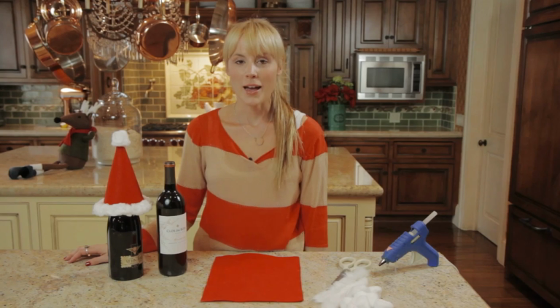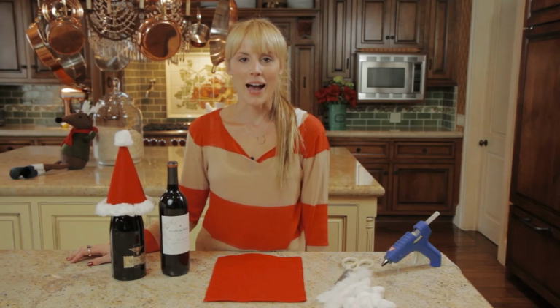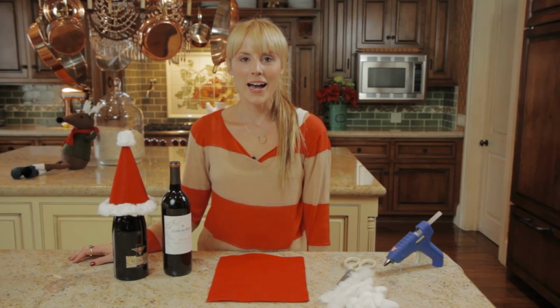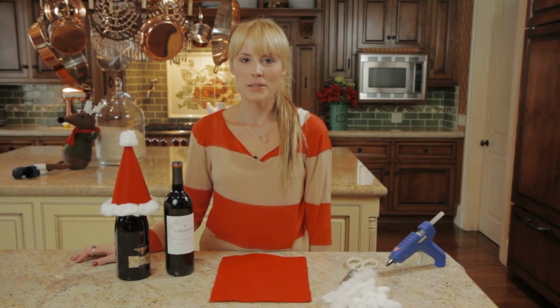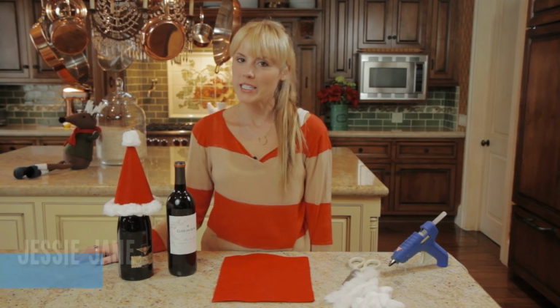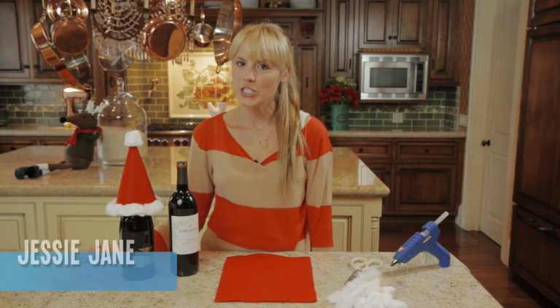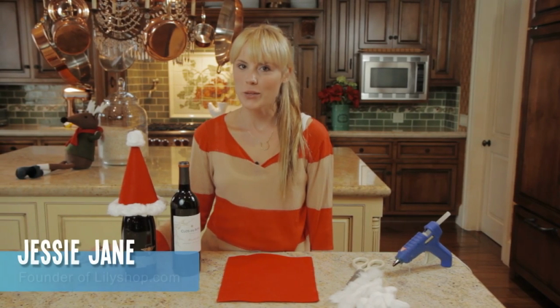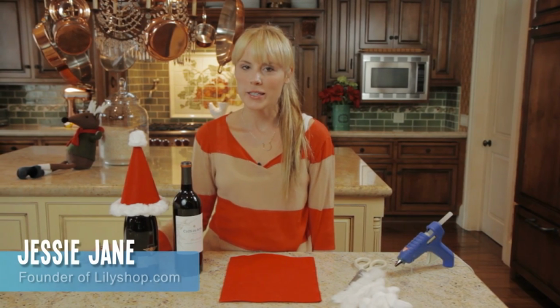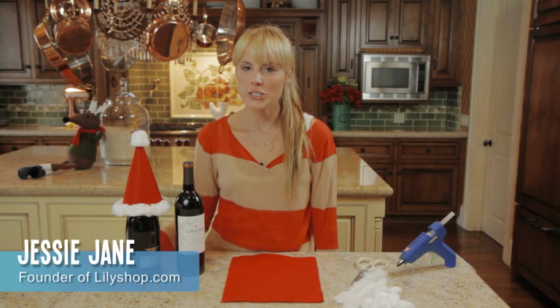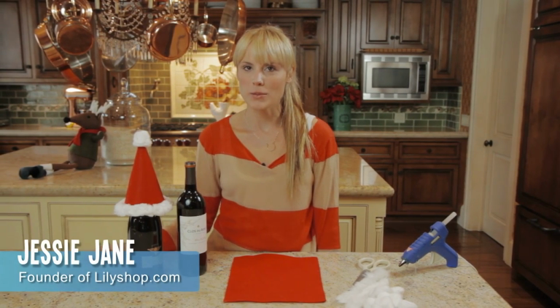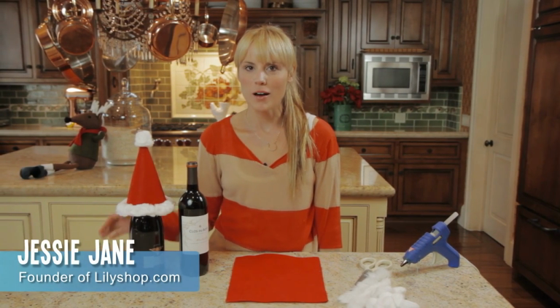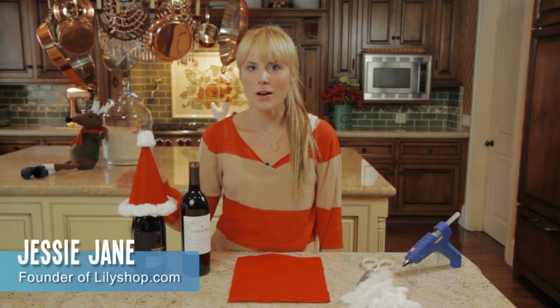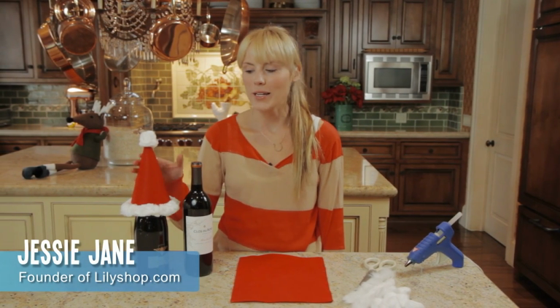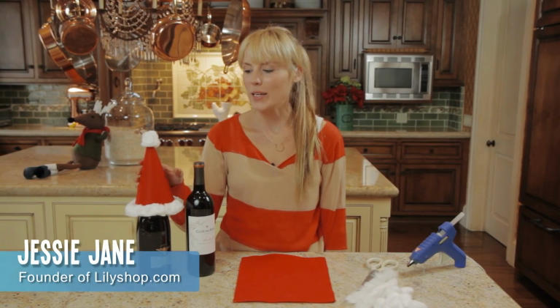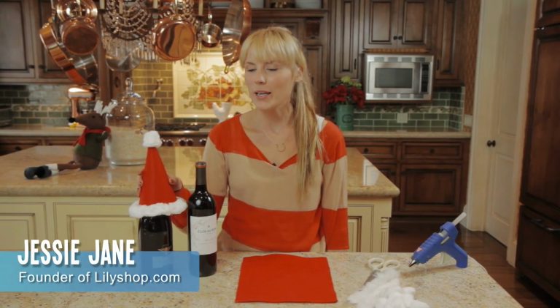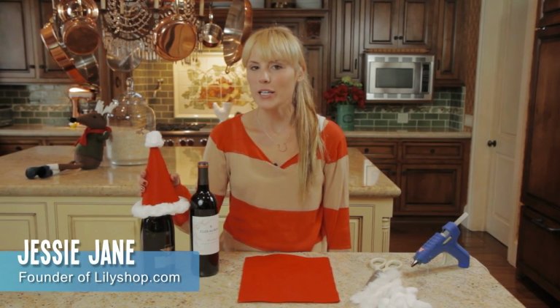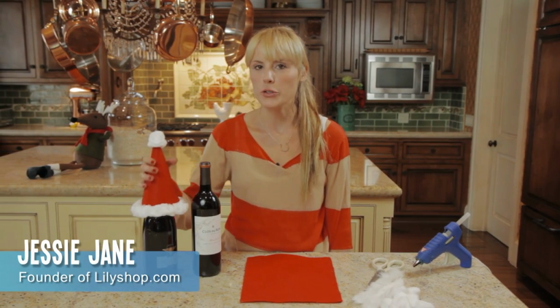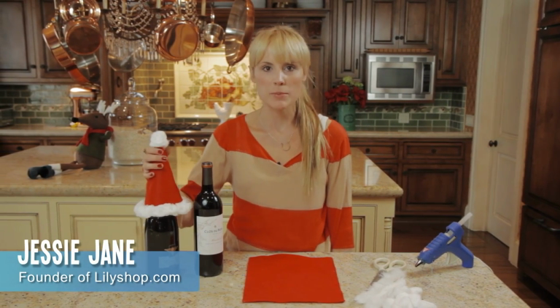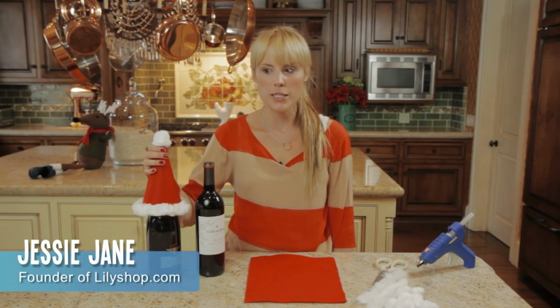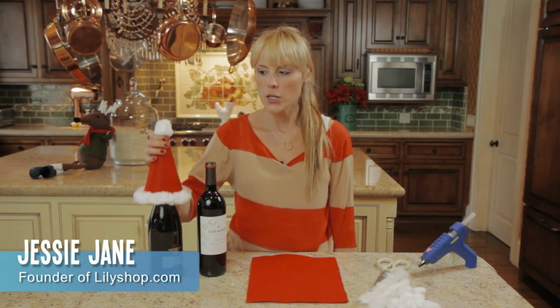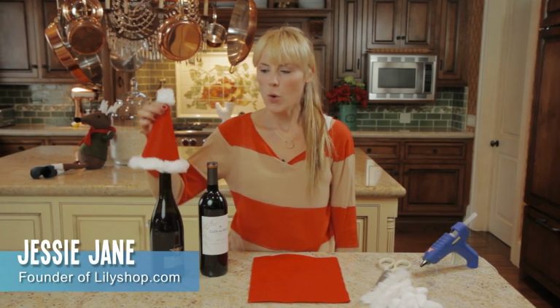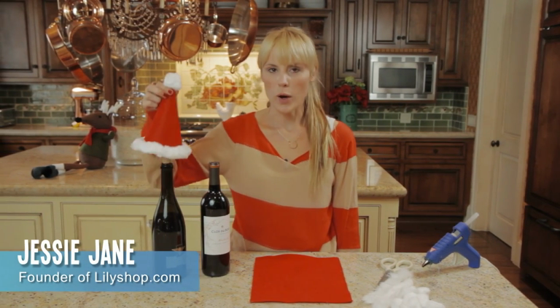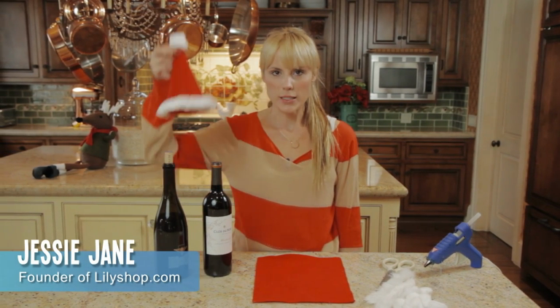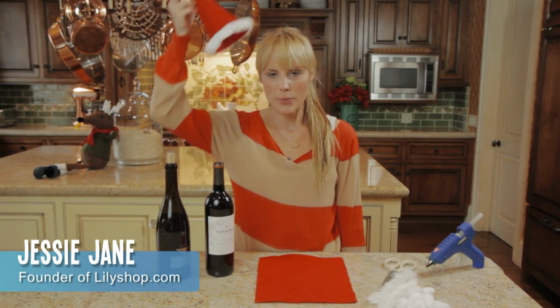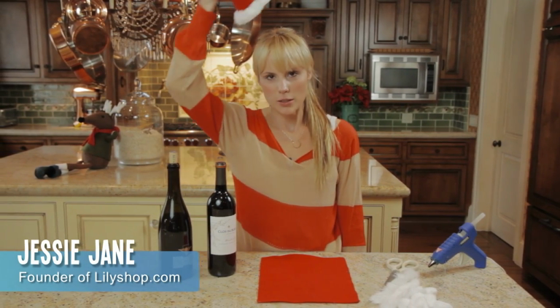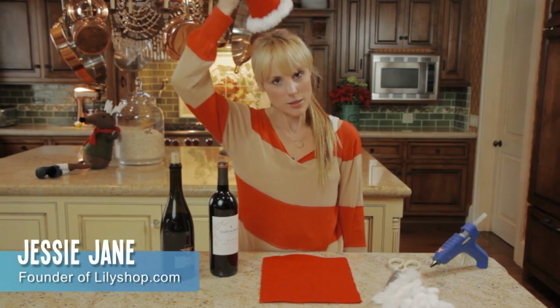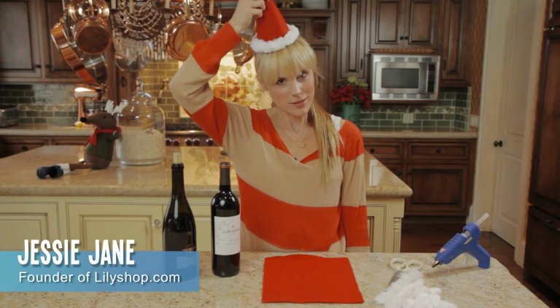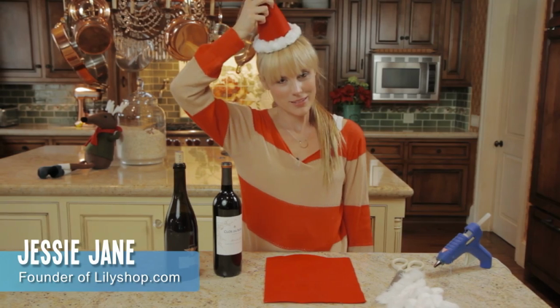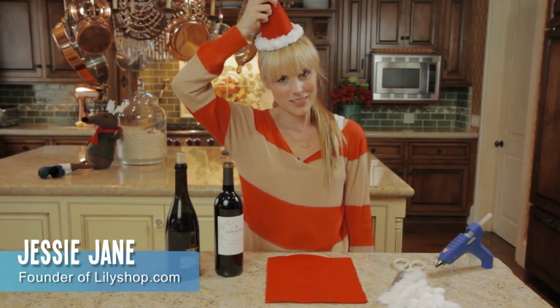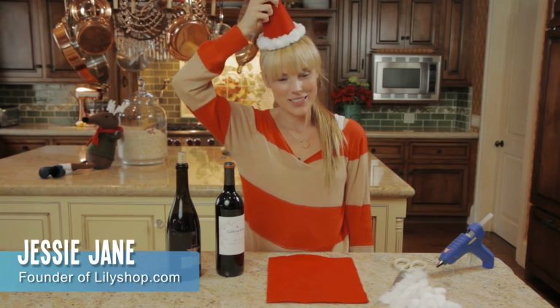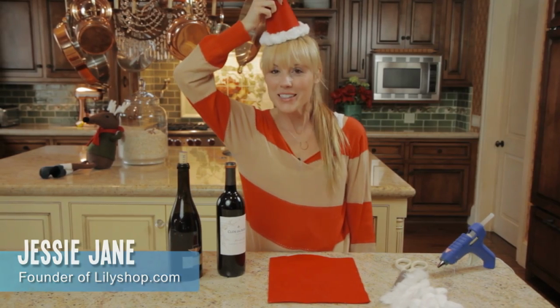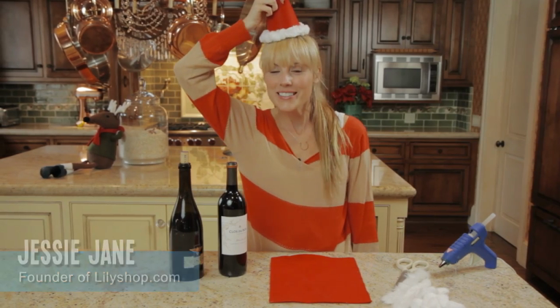Hi, I'm Jessie Jane with LilyShop.com and I am making Christmas wine toppers. Stick with us.